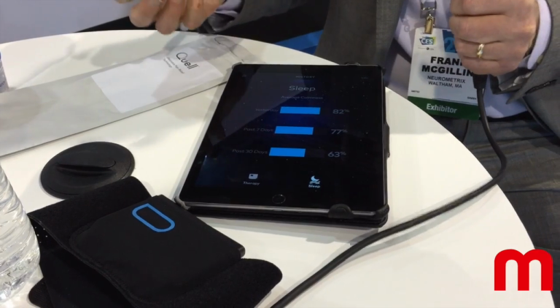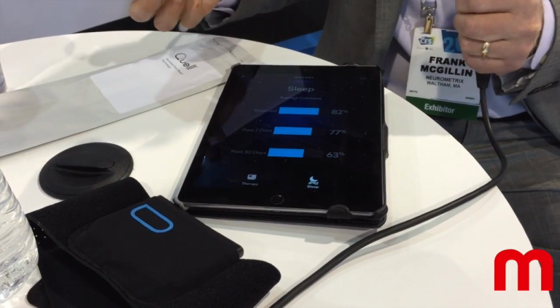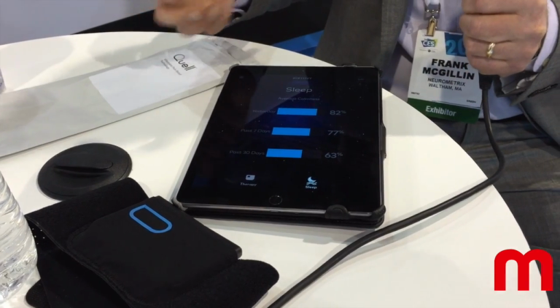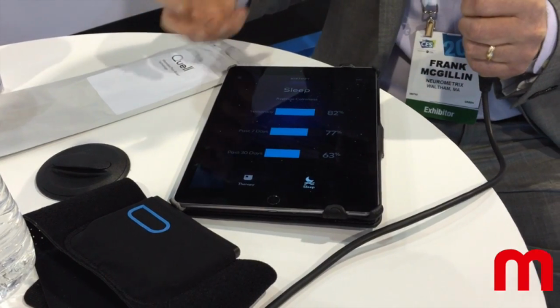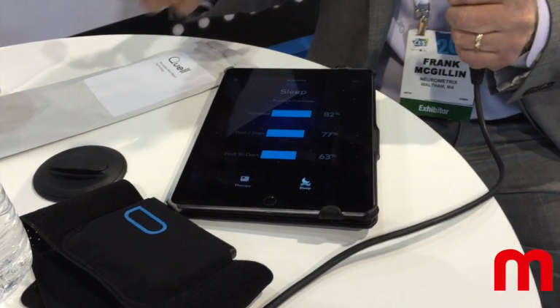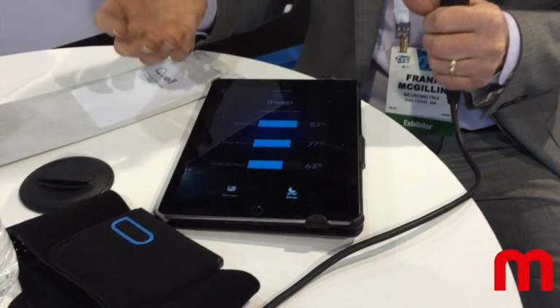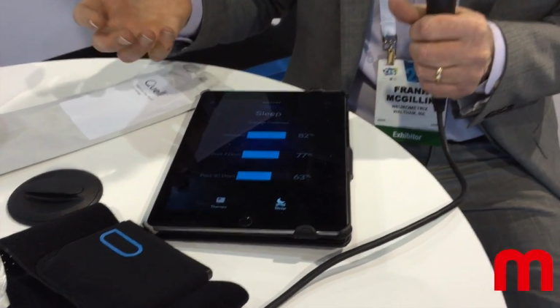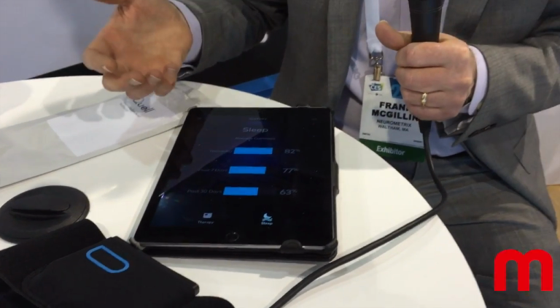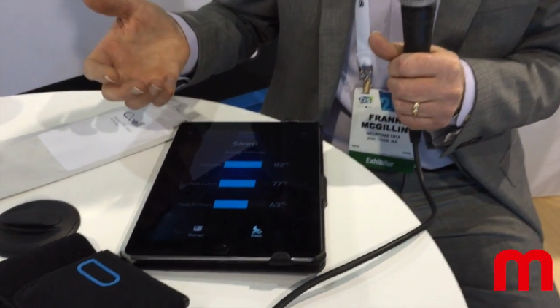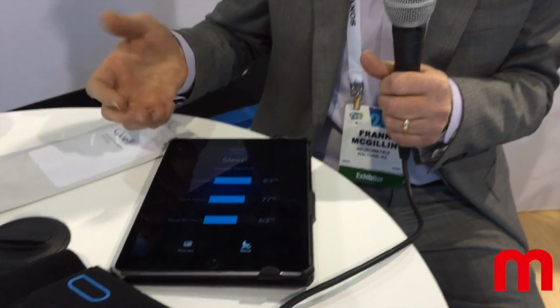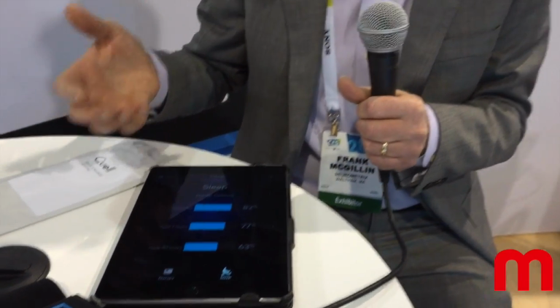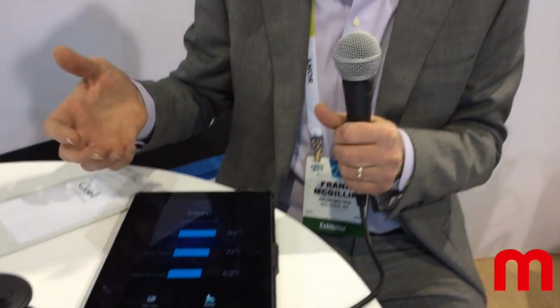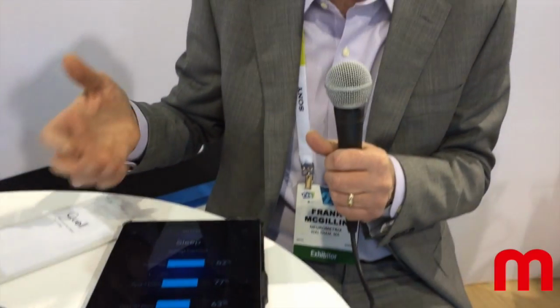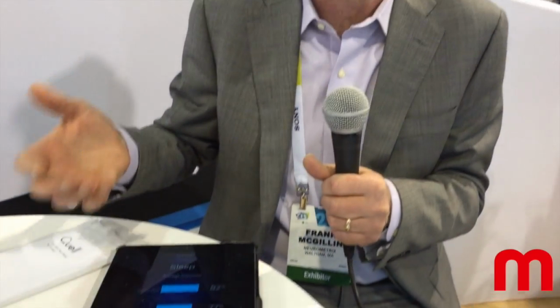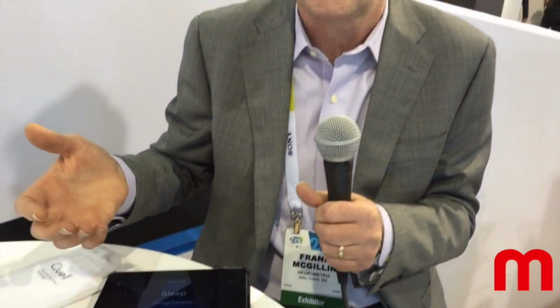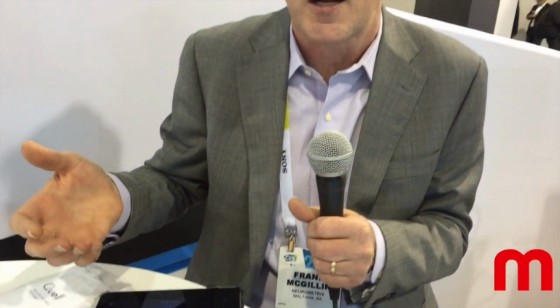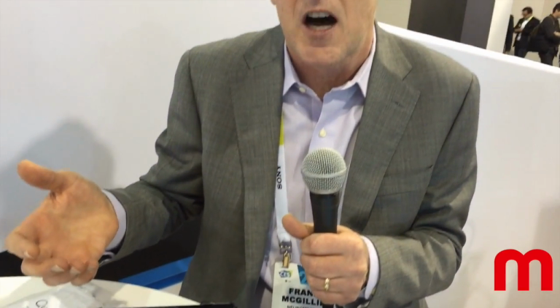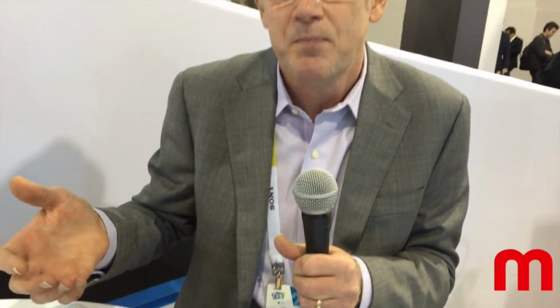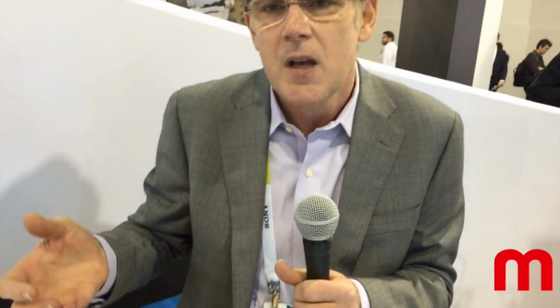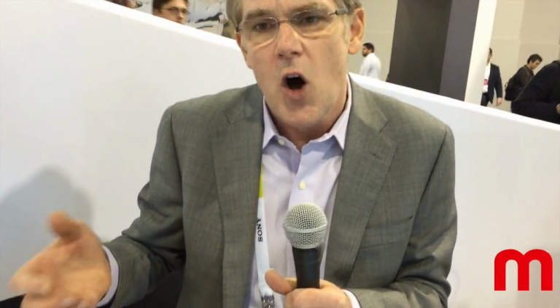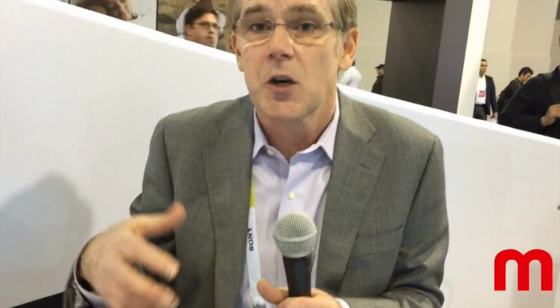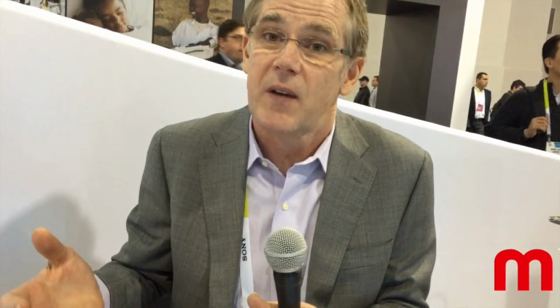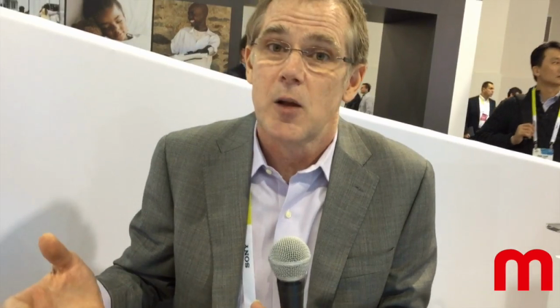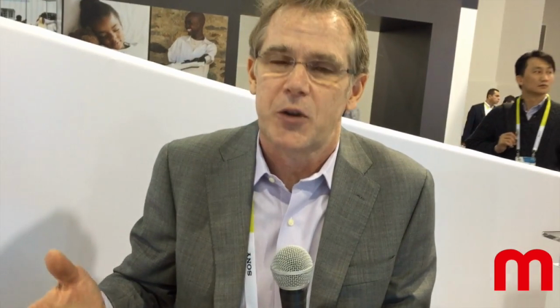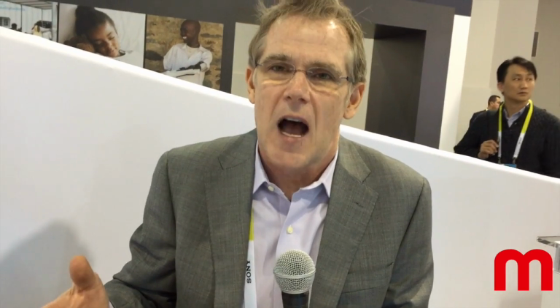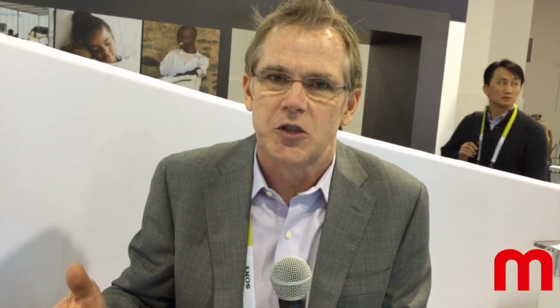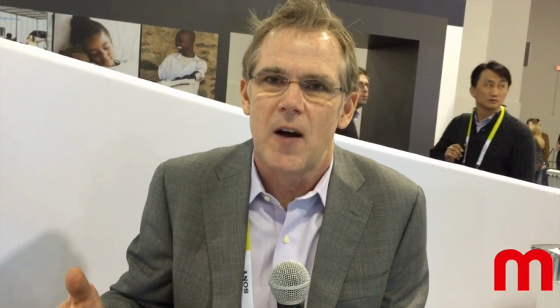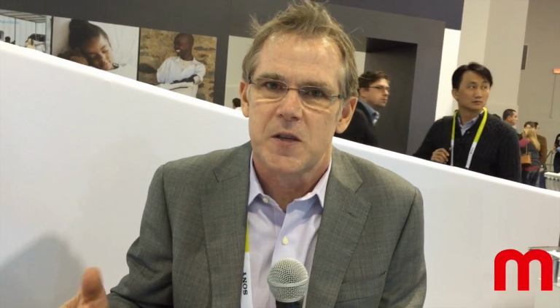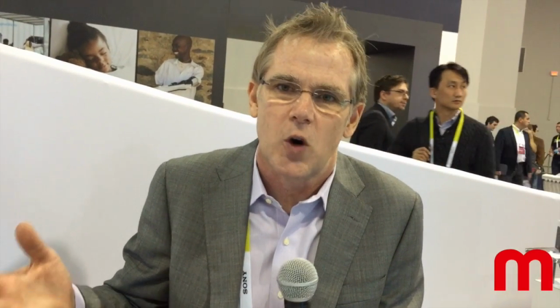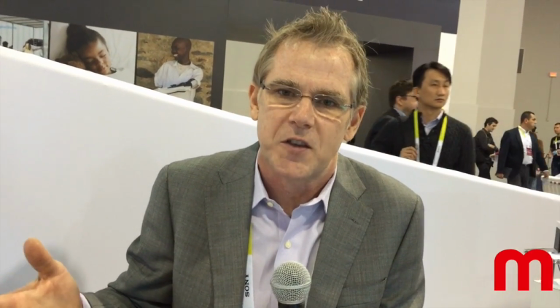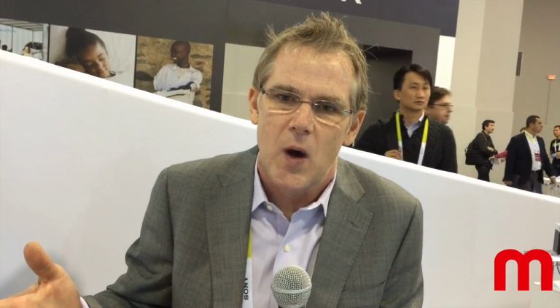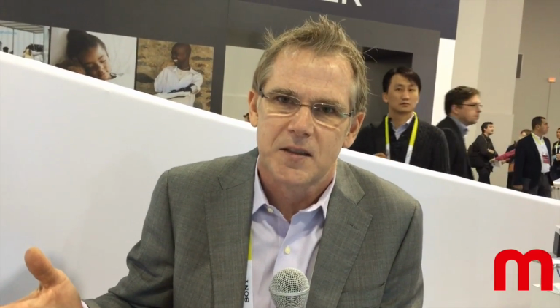Quell will be available this spring, and available at quellrelief.com. It will also be available through doctor's offices across the U.S.